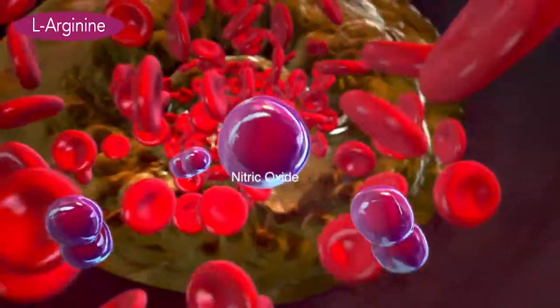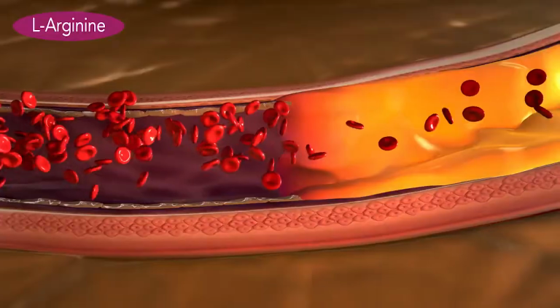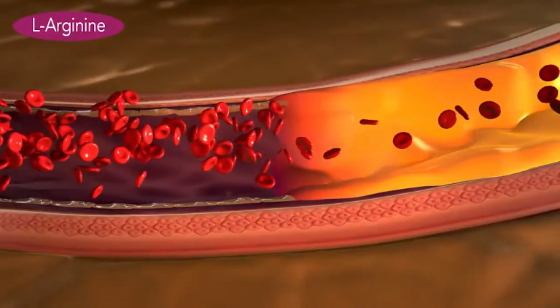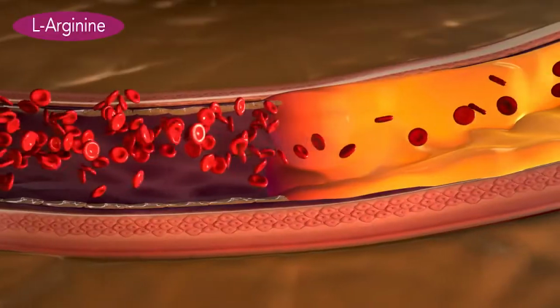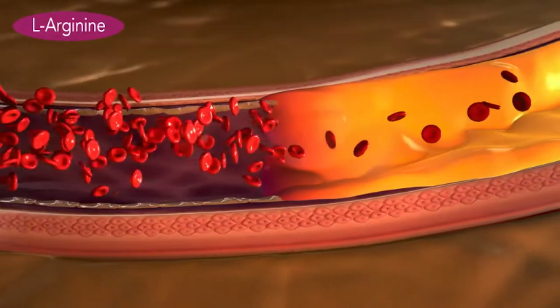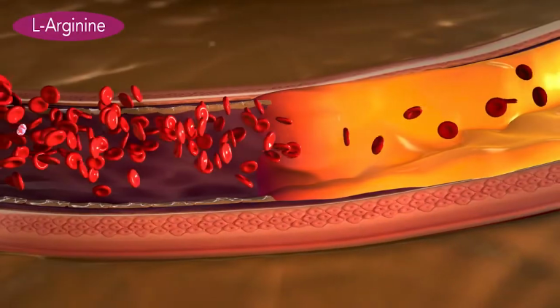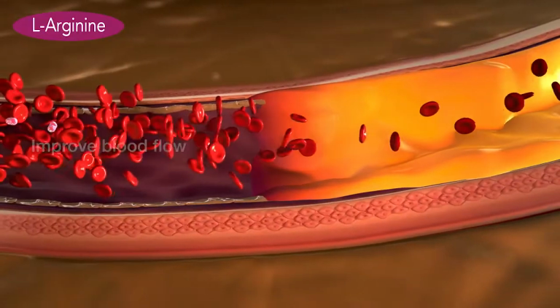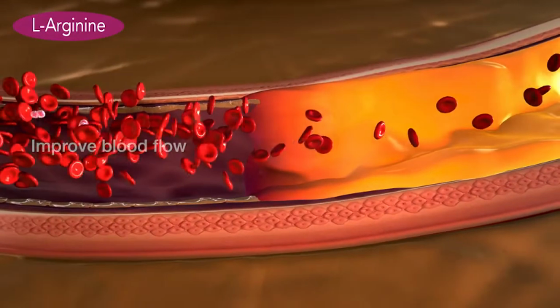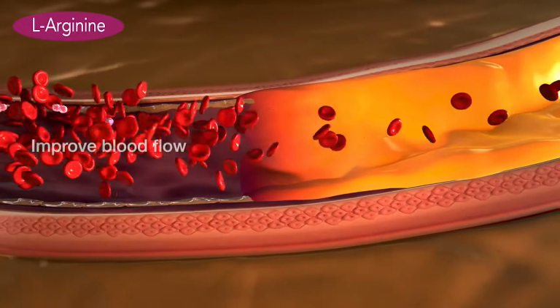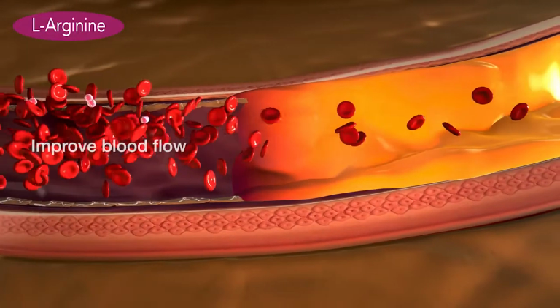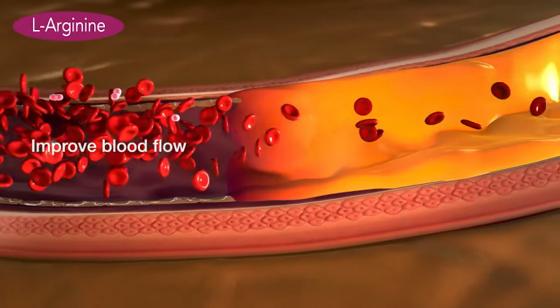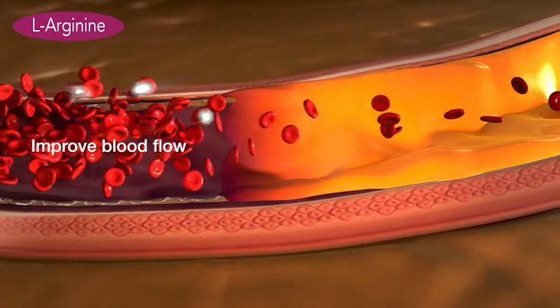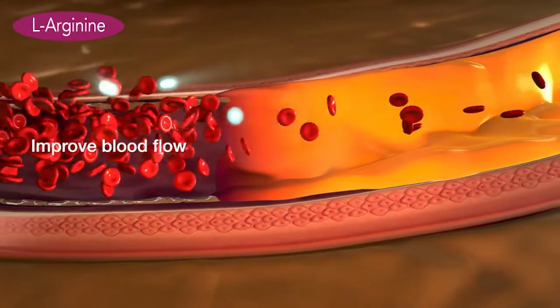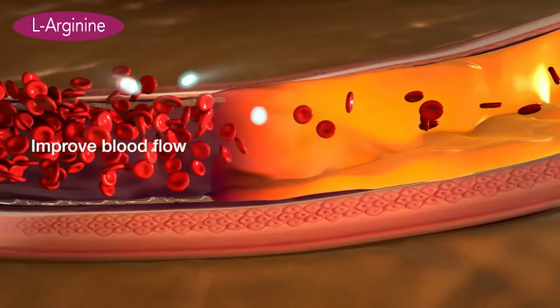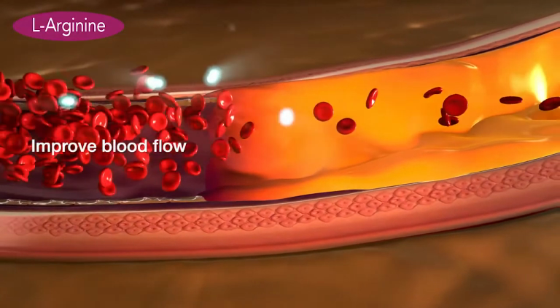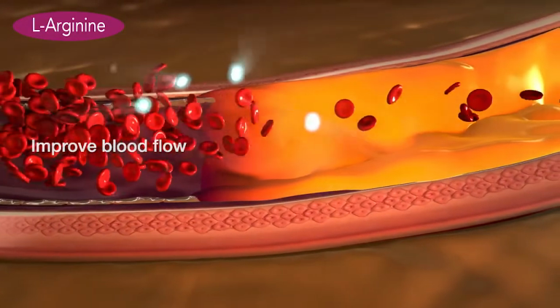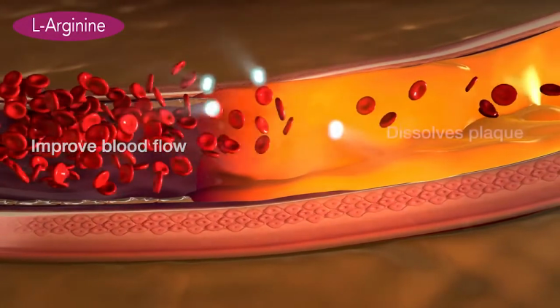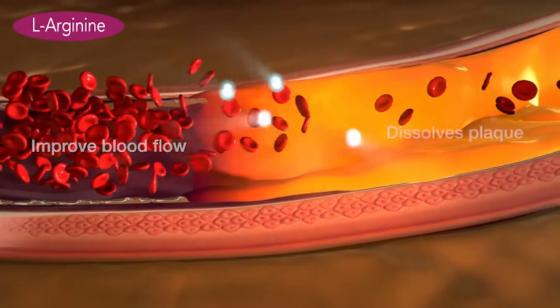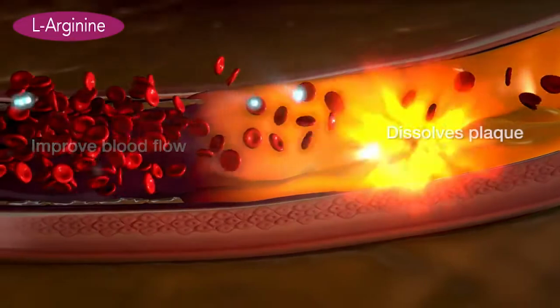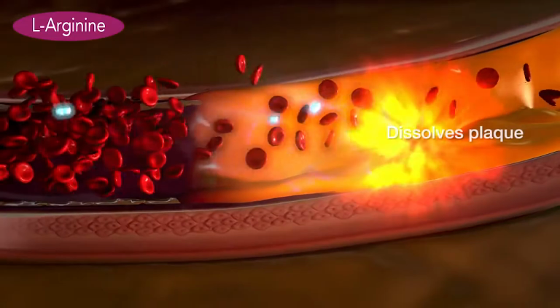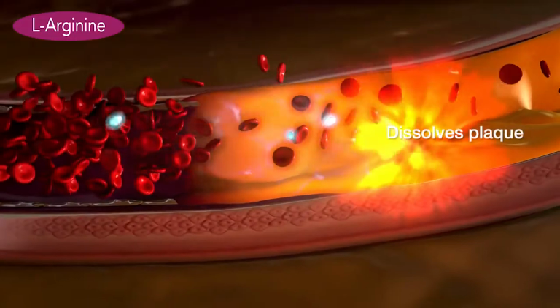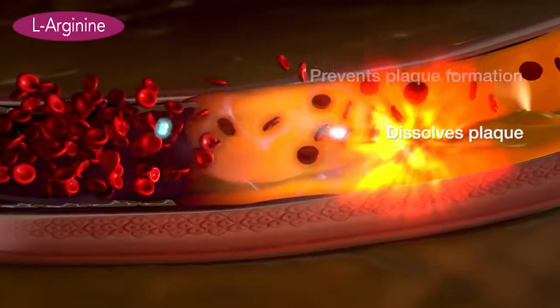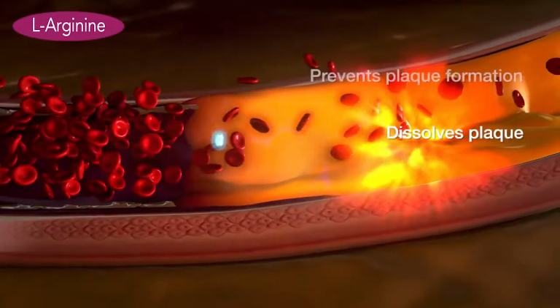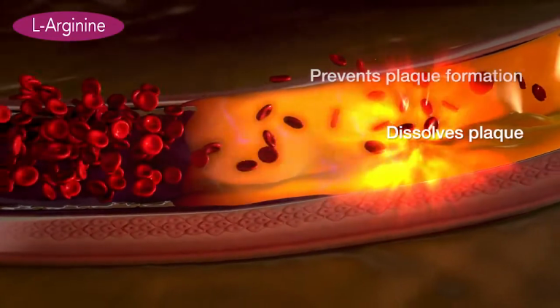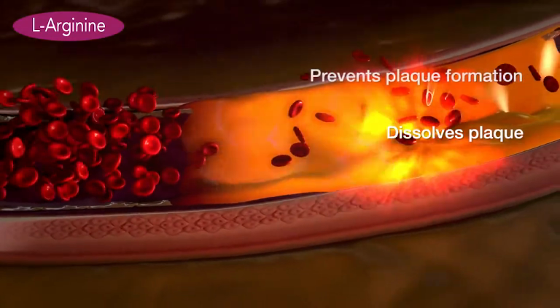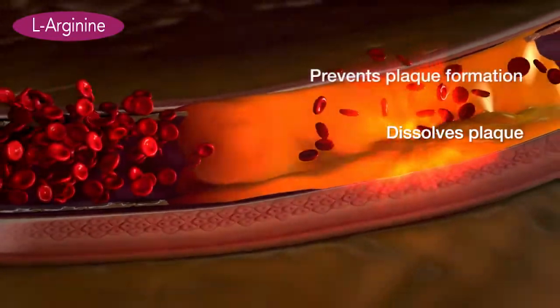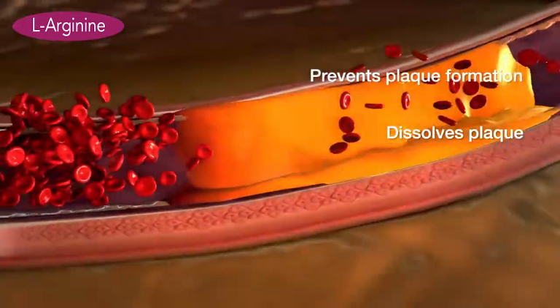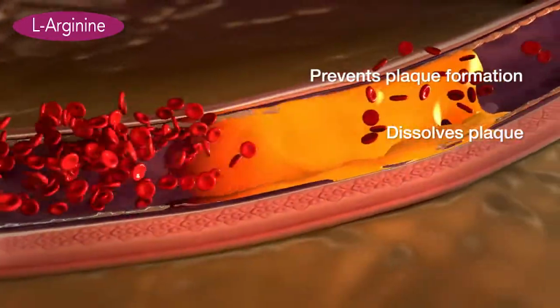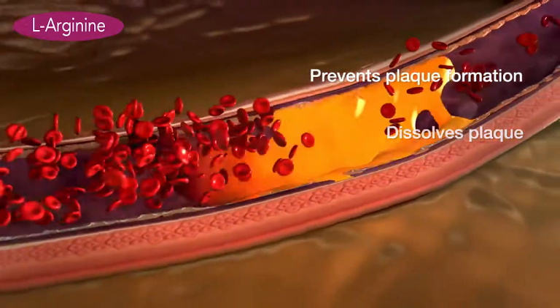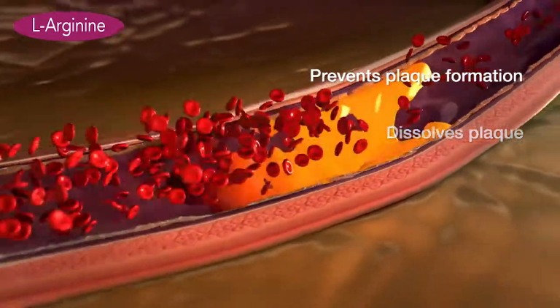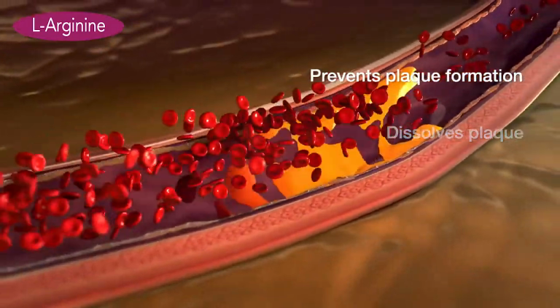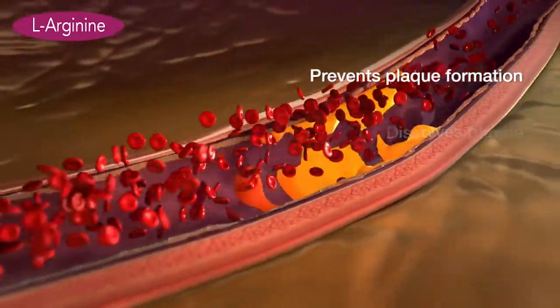Nitric oxide does wonders for blood vessels. It relaxes them, improves blood flow, and helps to dissolve plaque while preventing plaque from building up.